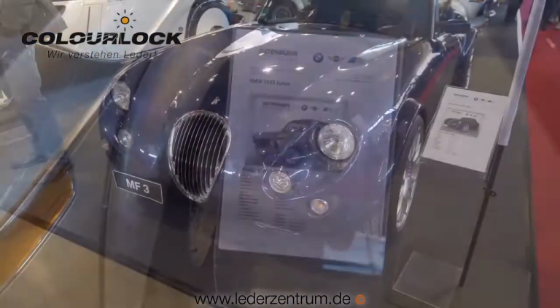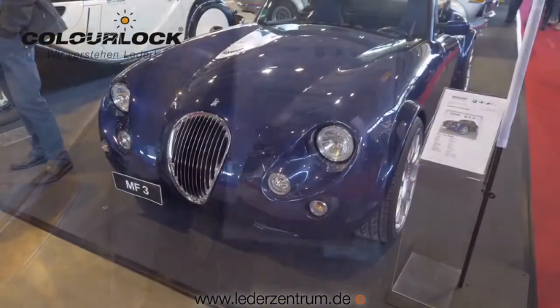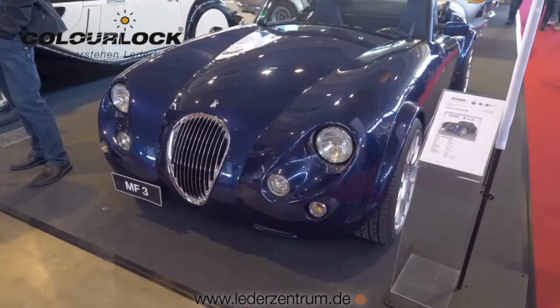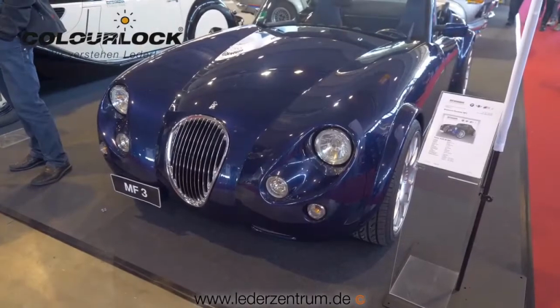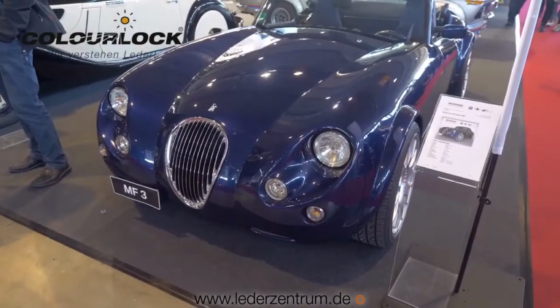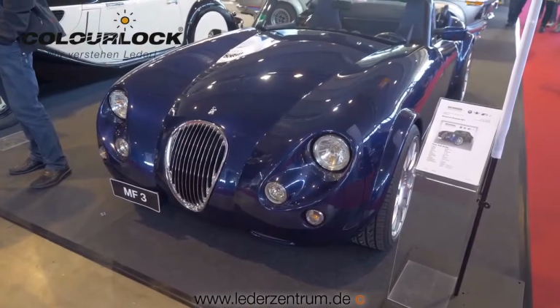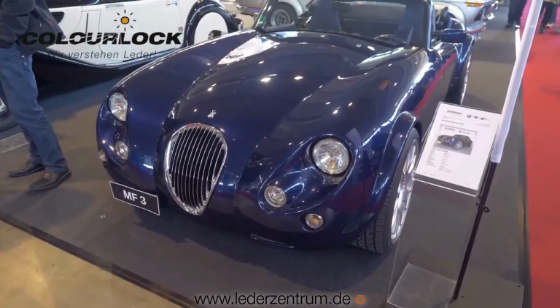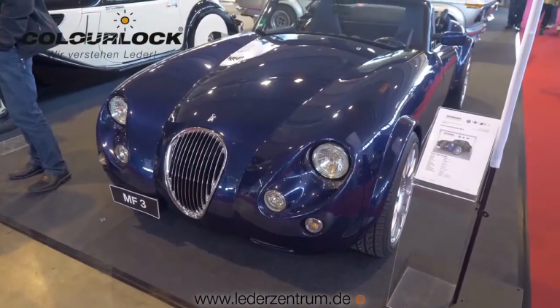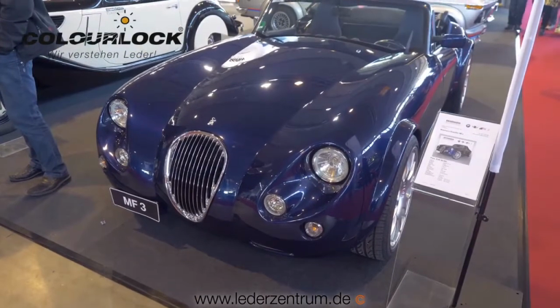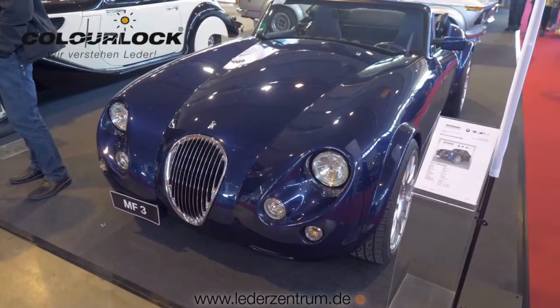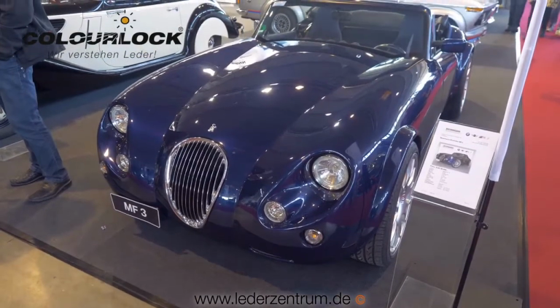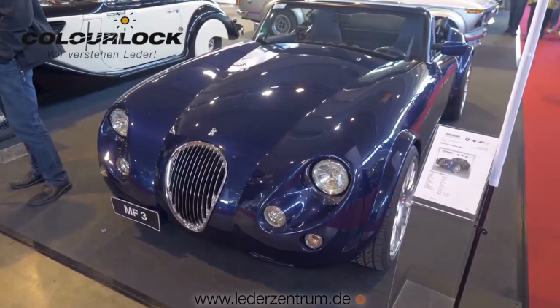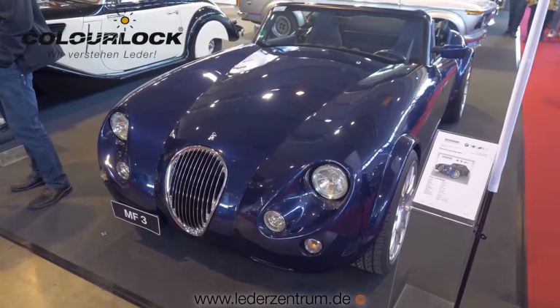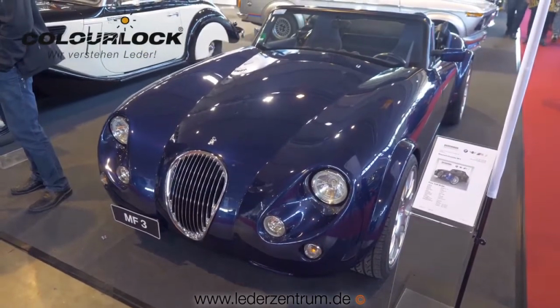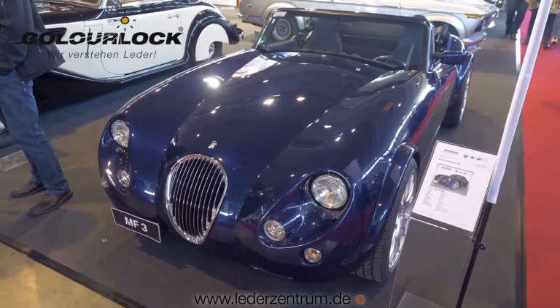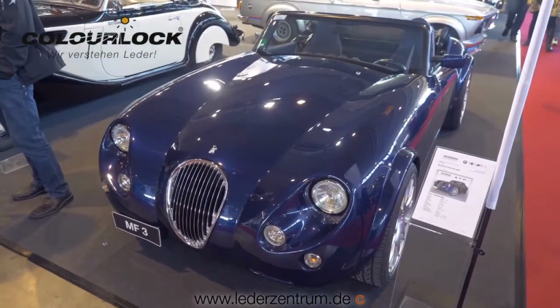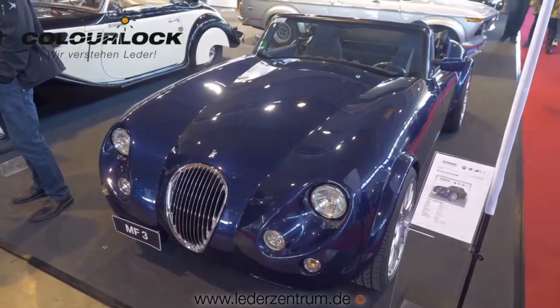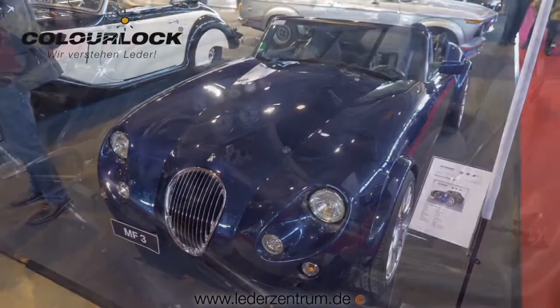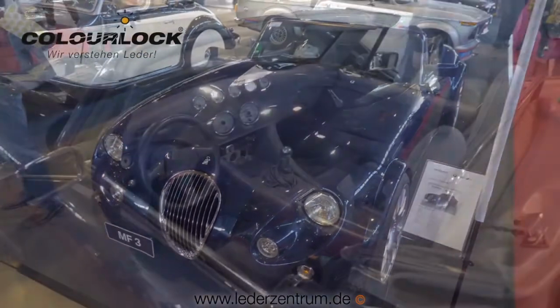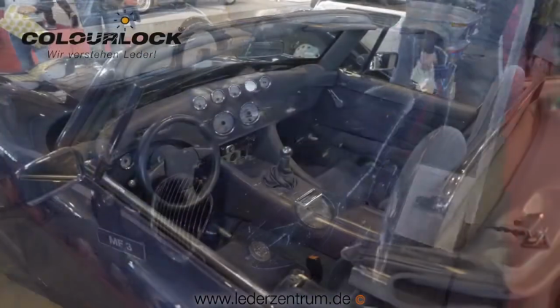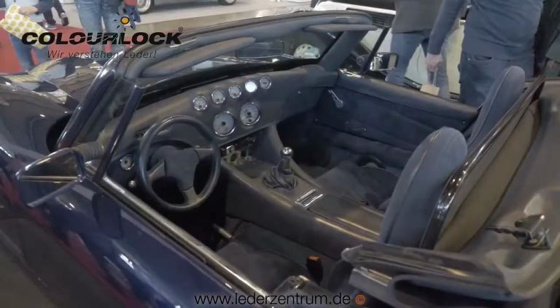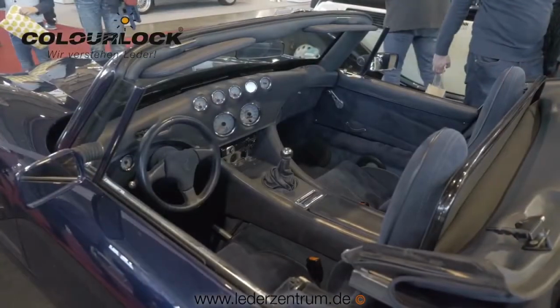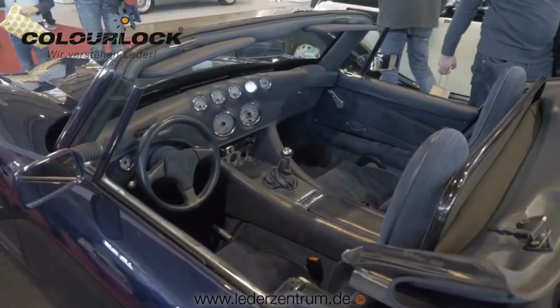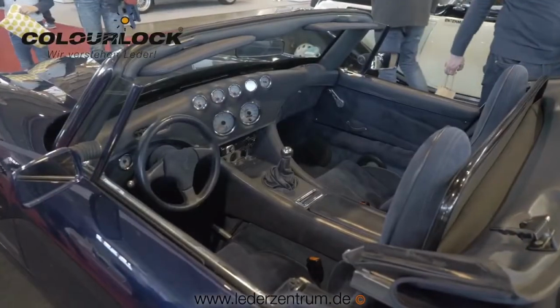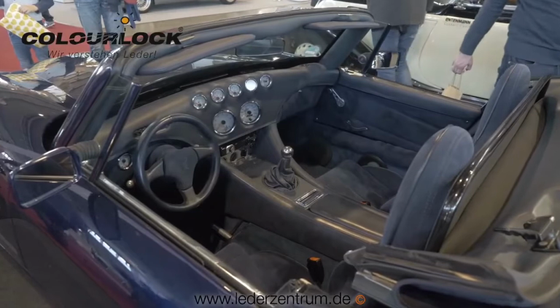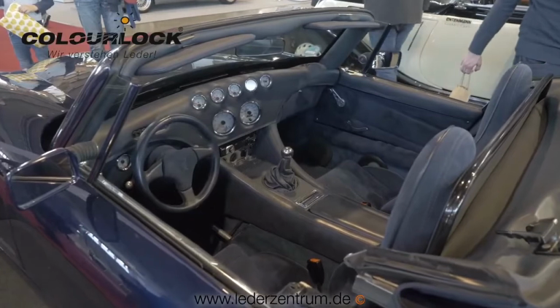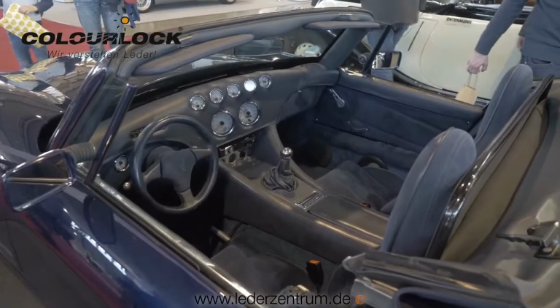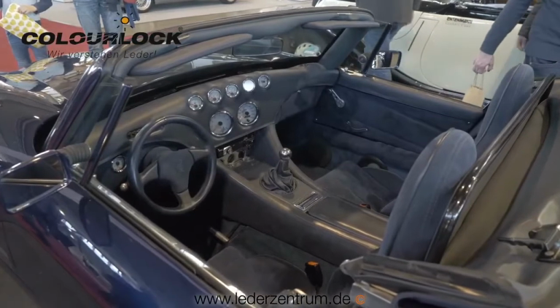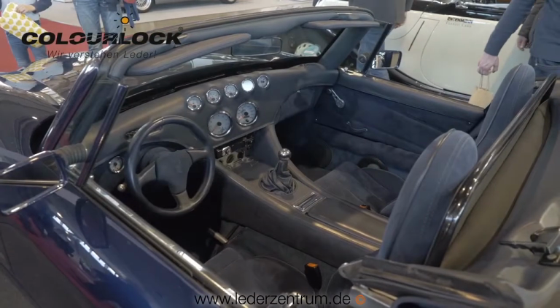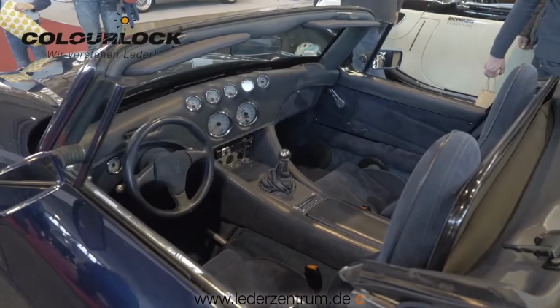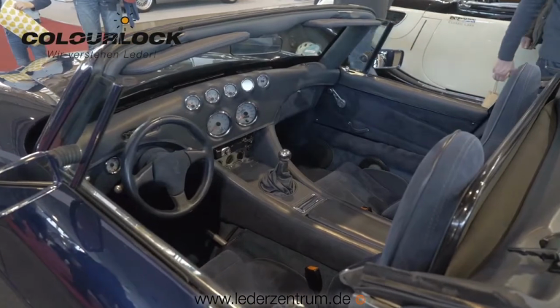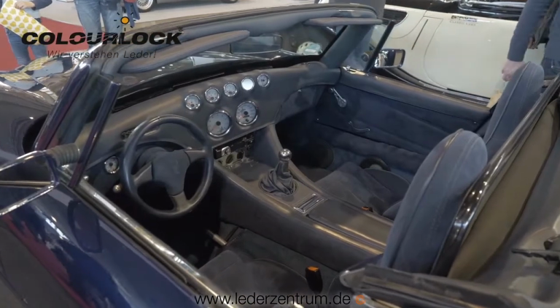Here is a Wiesmann MF3 — a seldom car with a unique interior featuring leather and Alcantara.